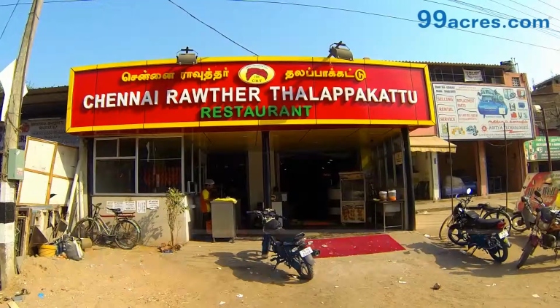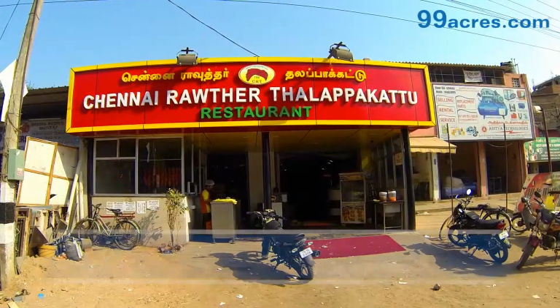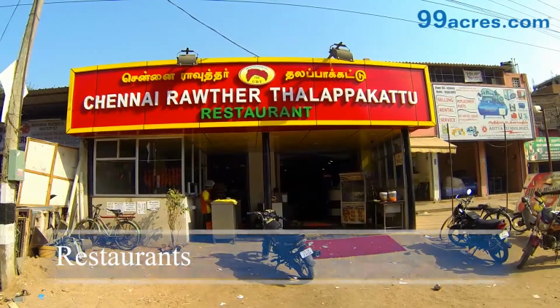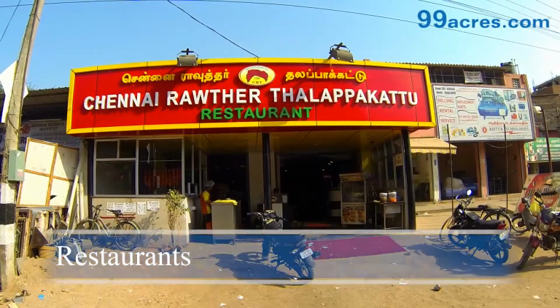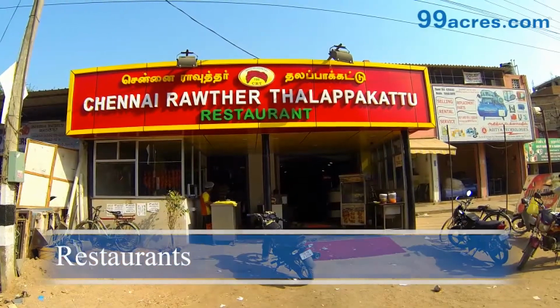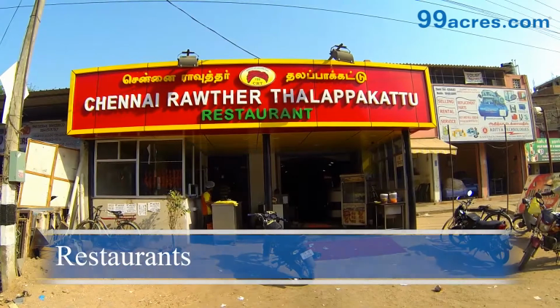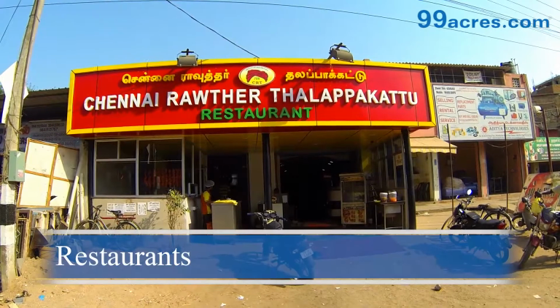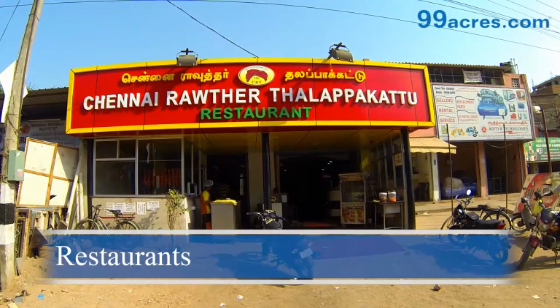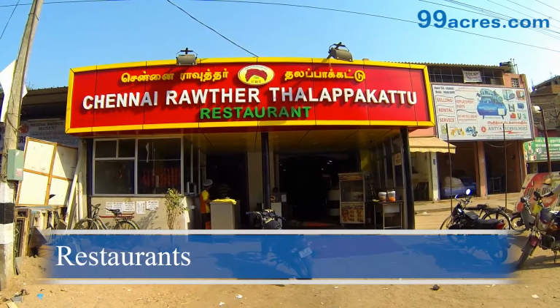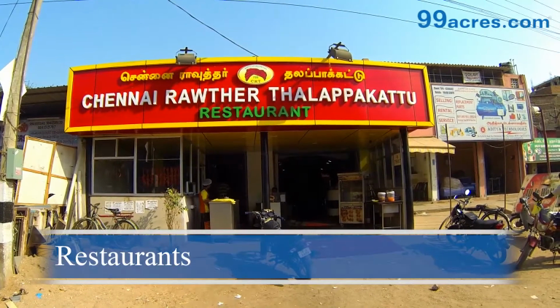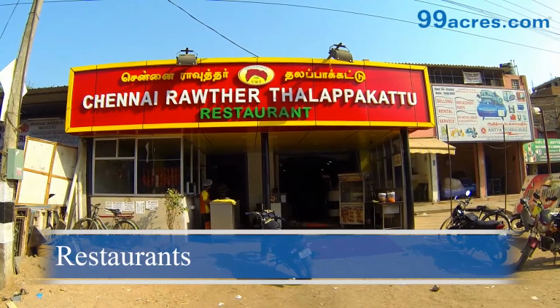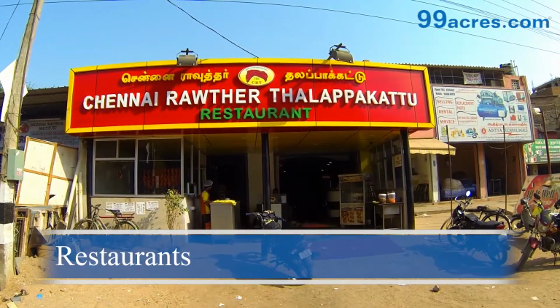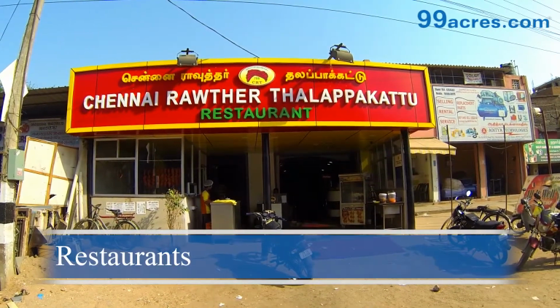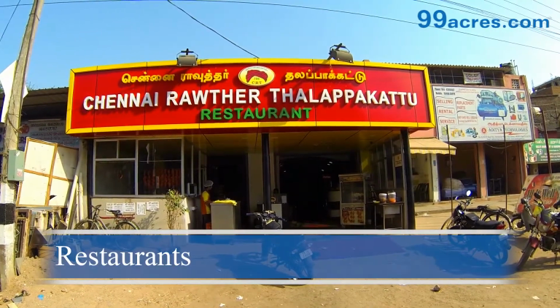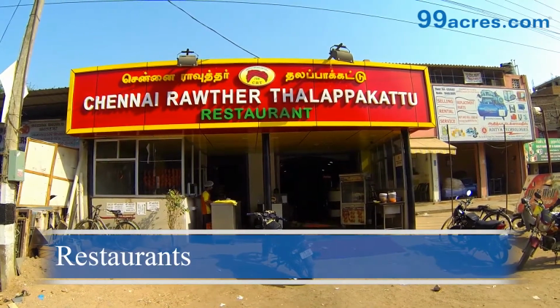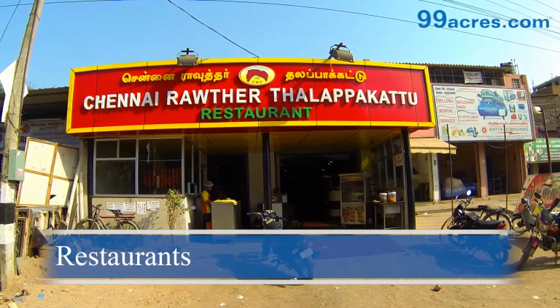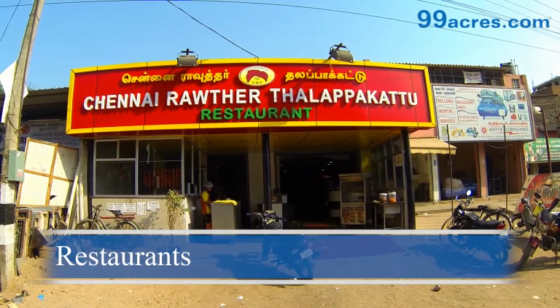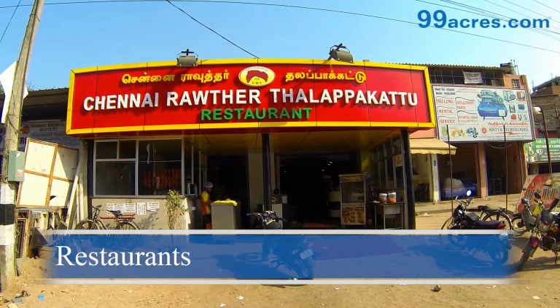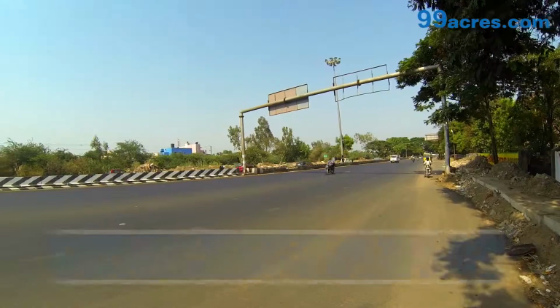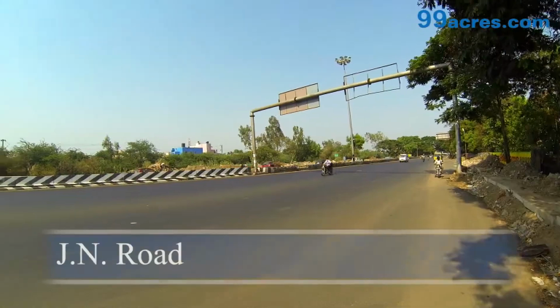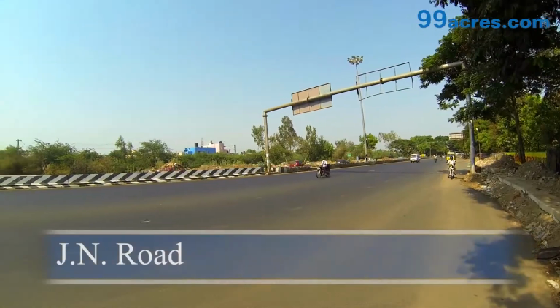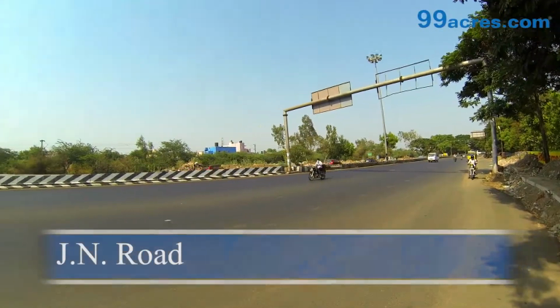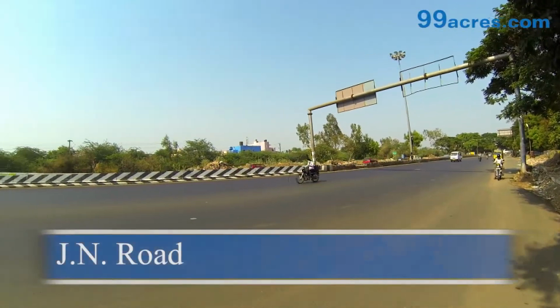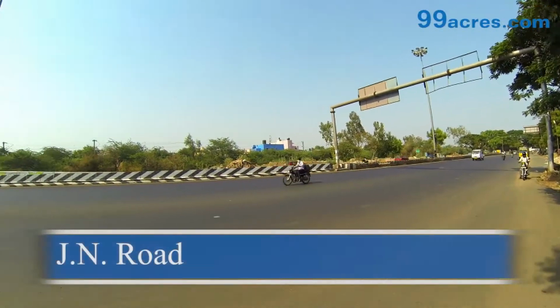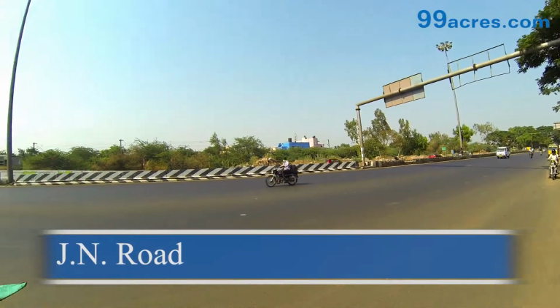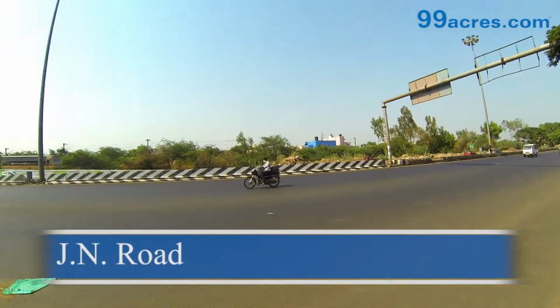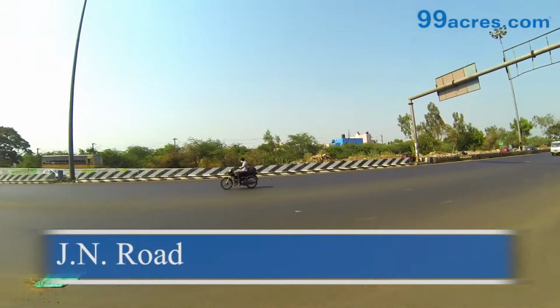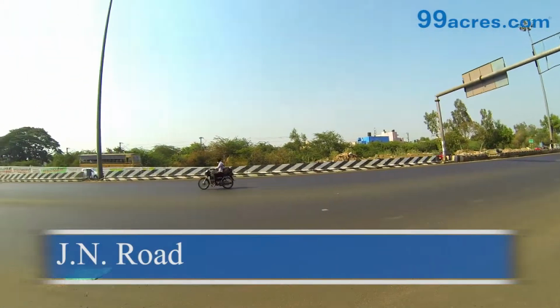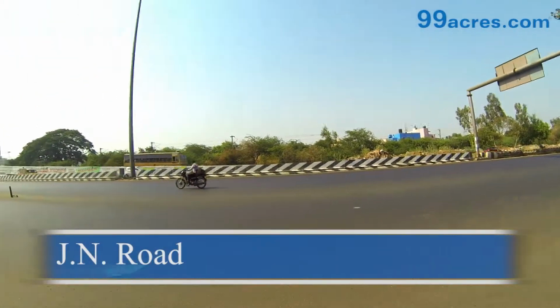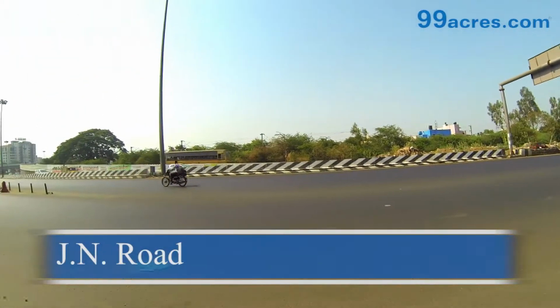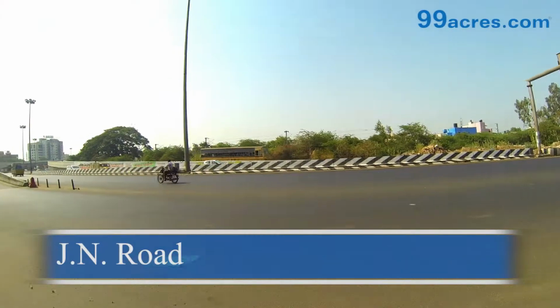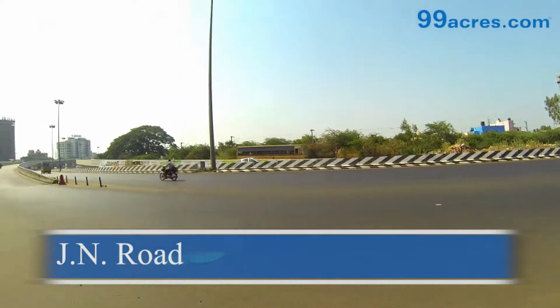There are several good restaurants in the area. CTH Road is well connected to Jawaharlal Nehru Road.